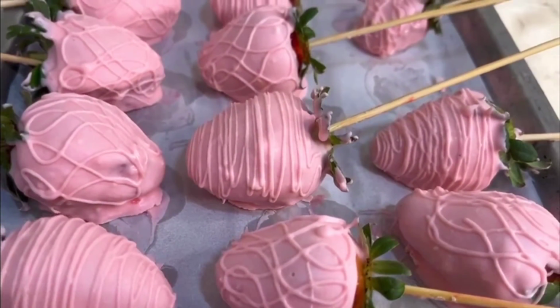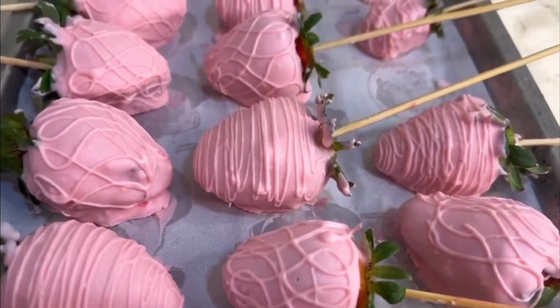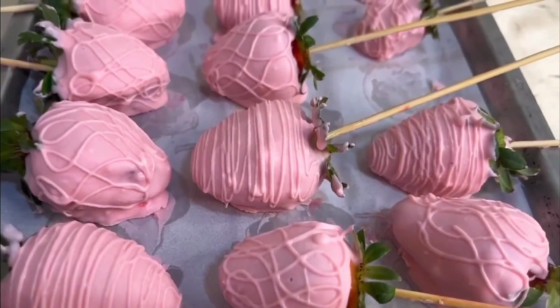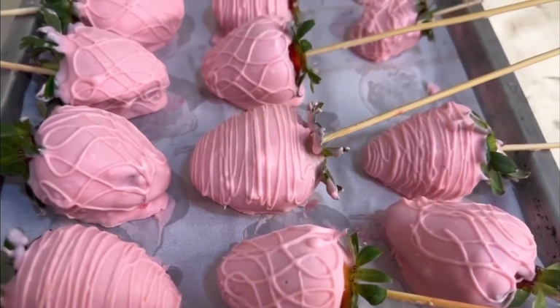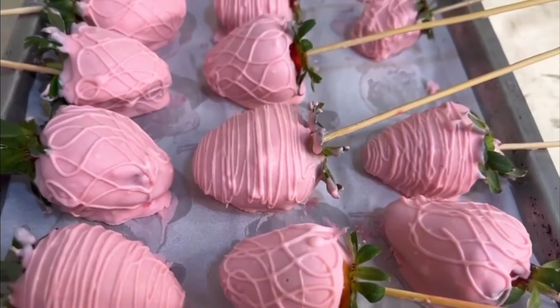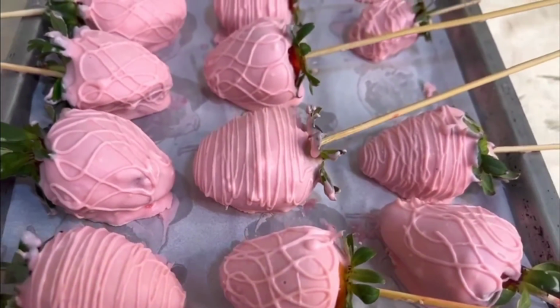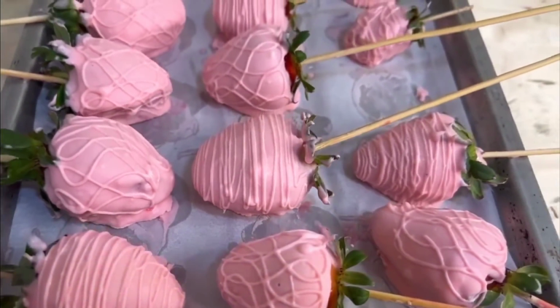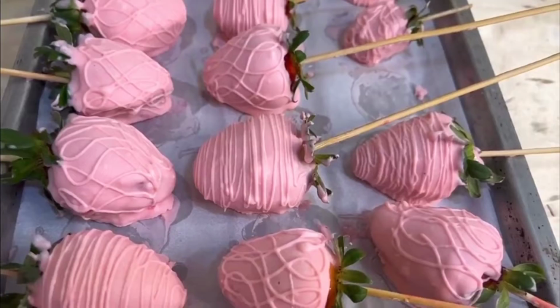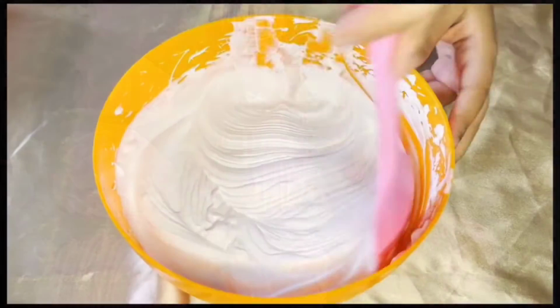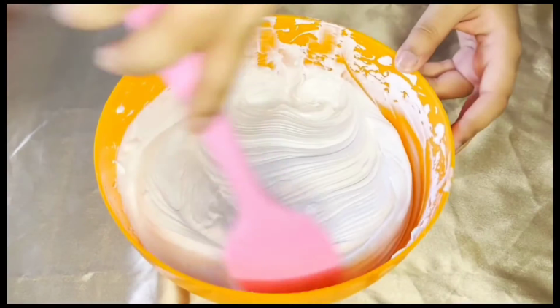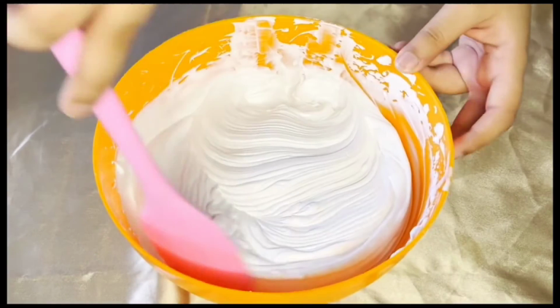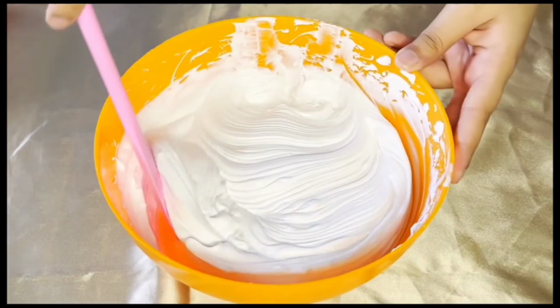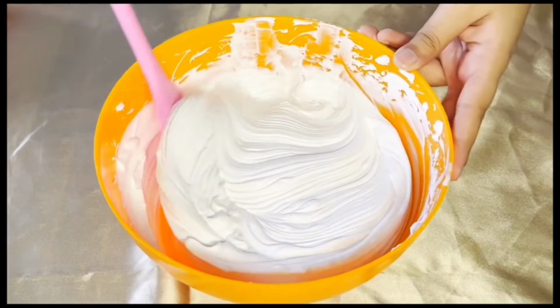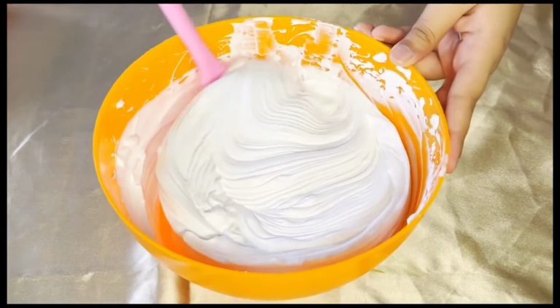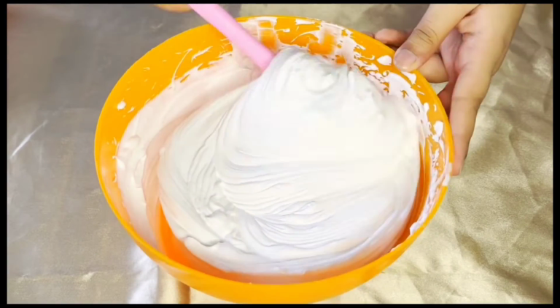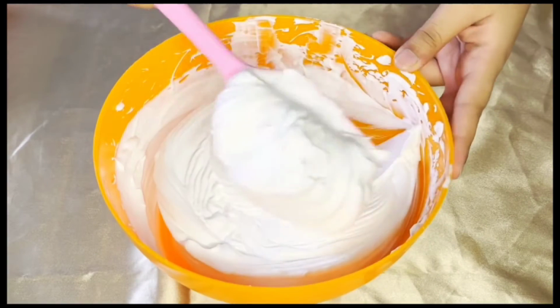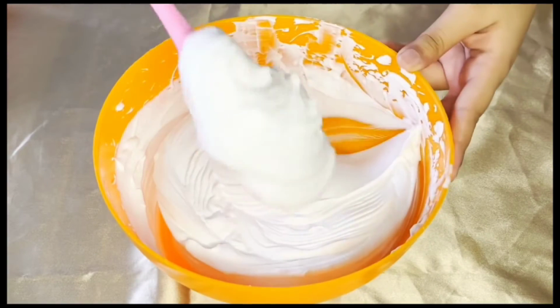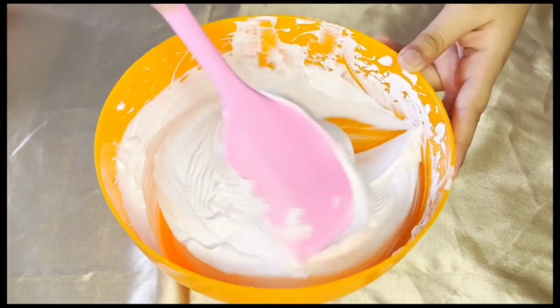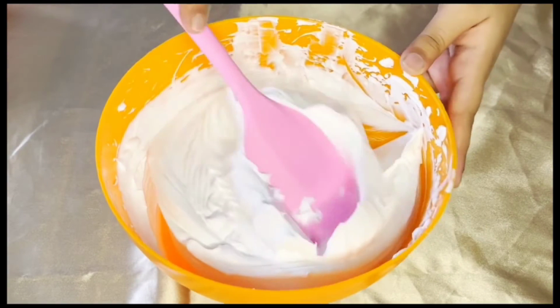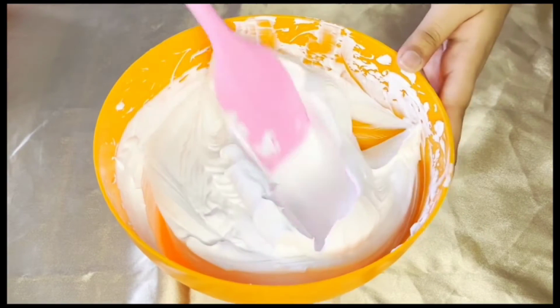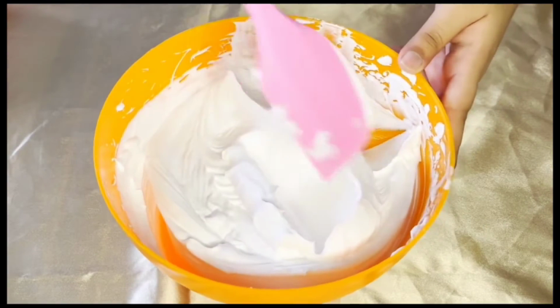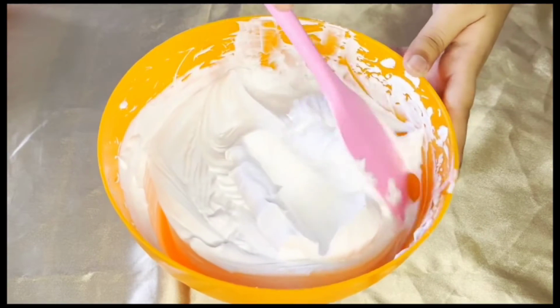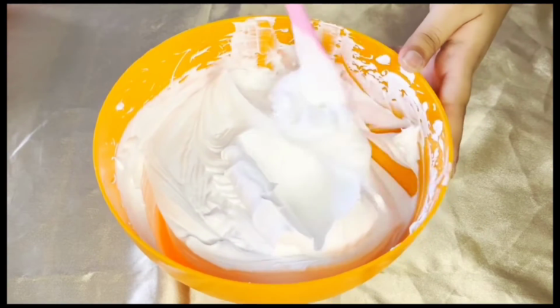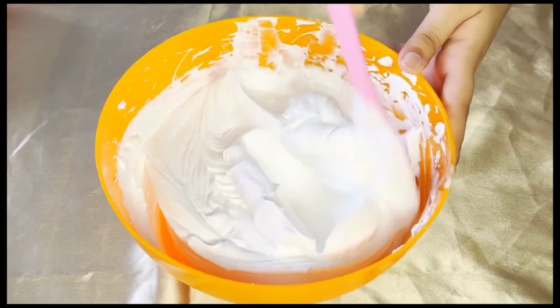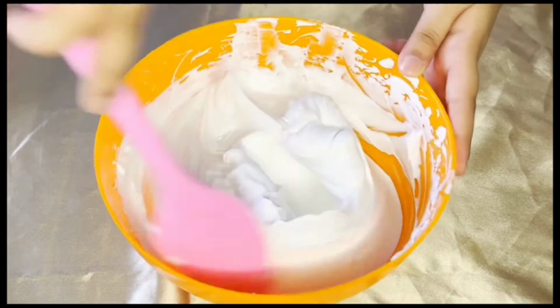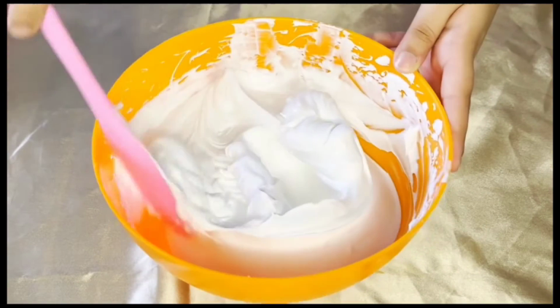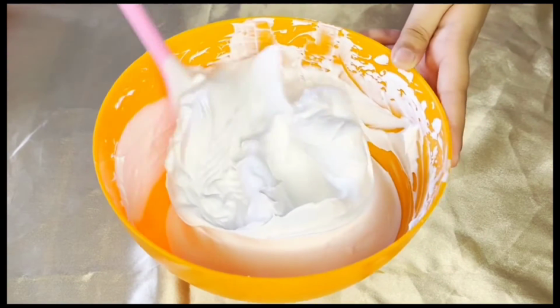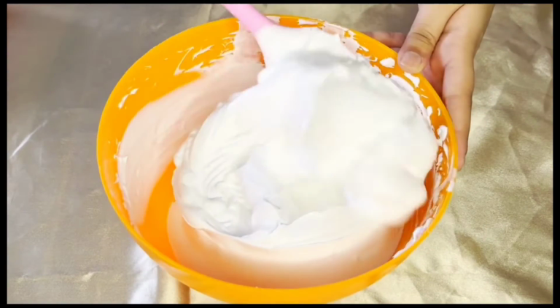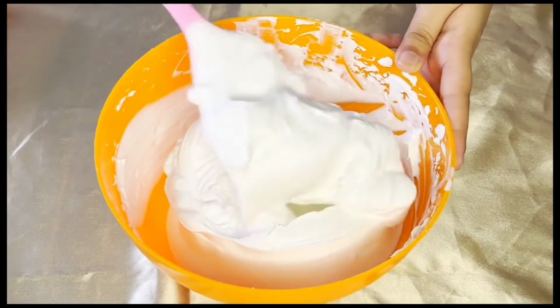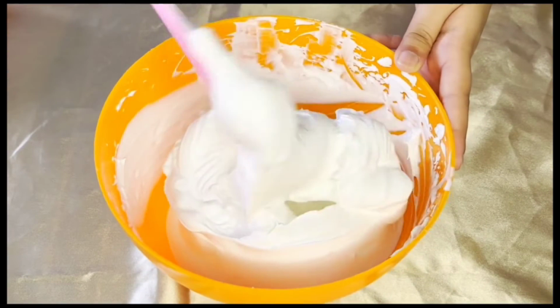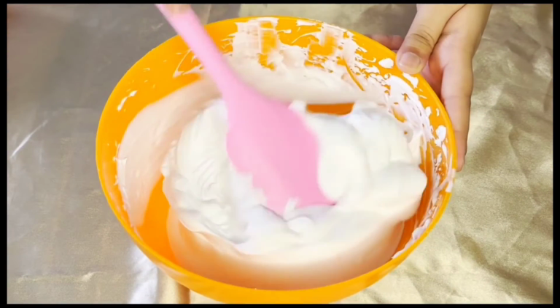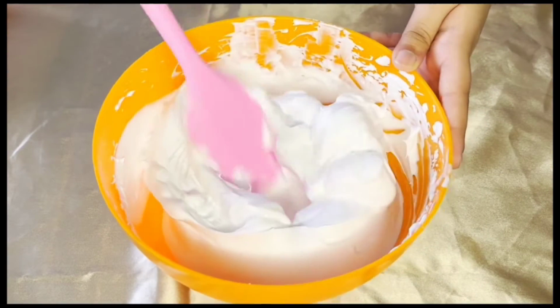Now to start off with the video, first I have some freshly whipped cream which I've beaten until I've got stiff peaks.